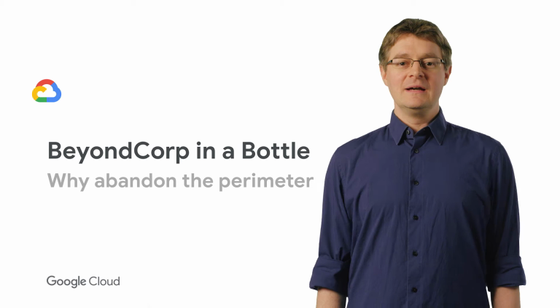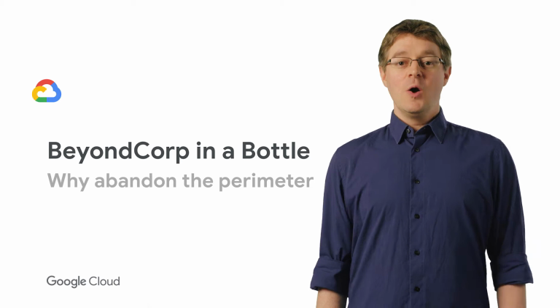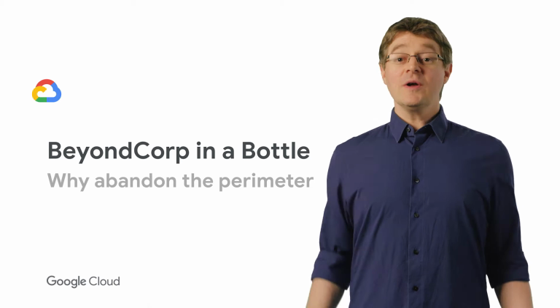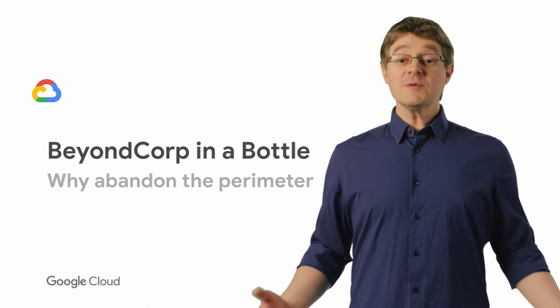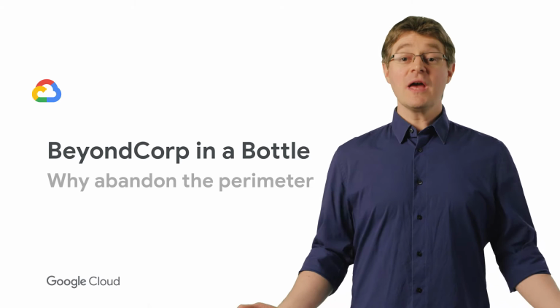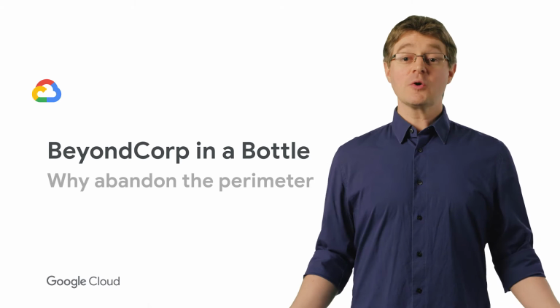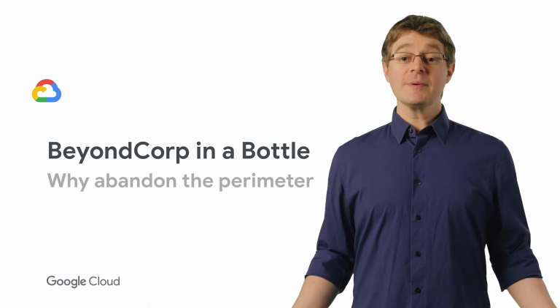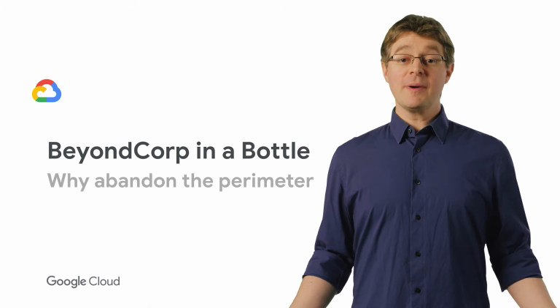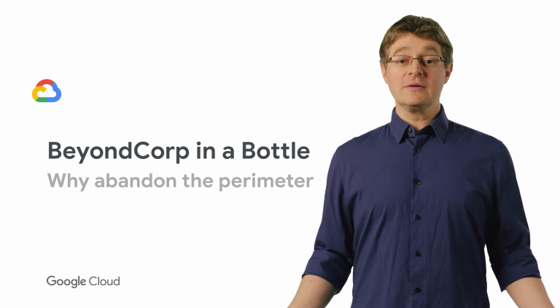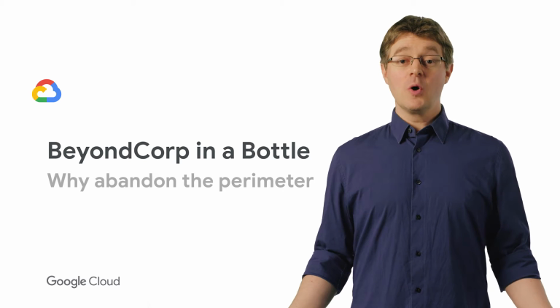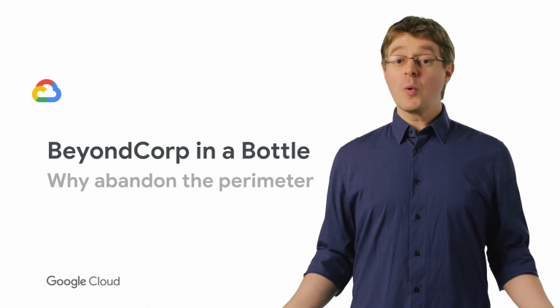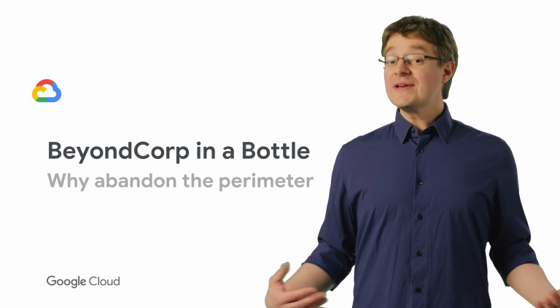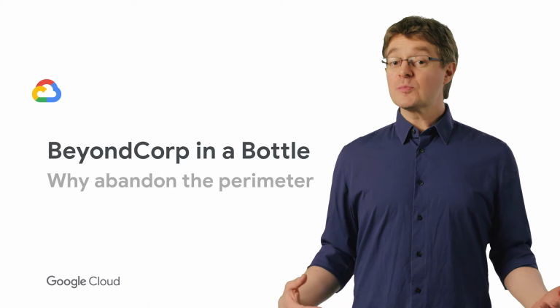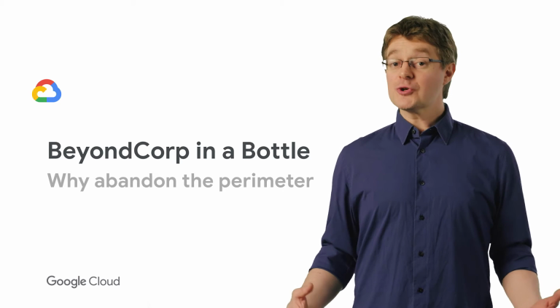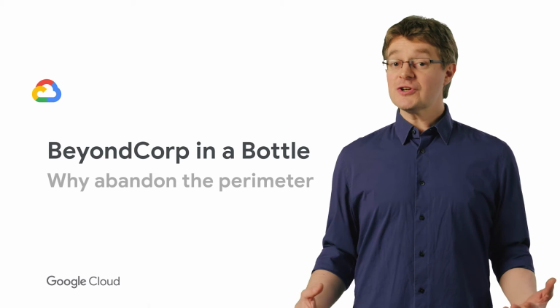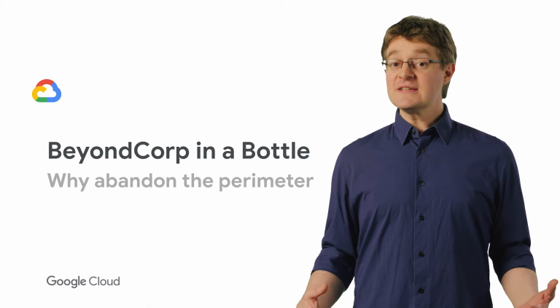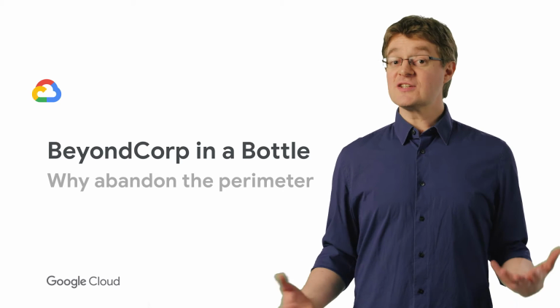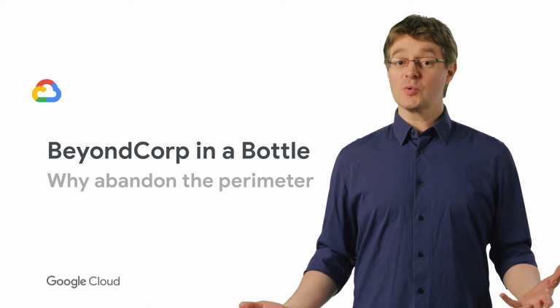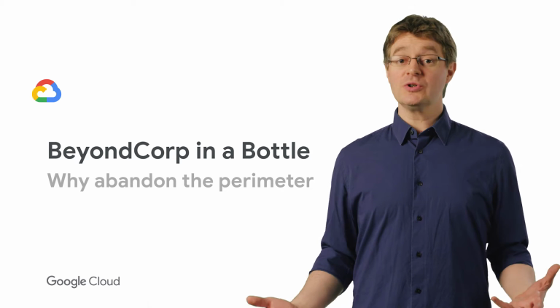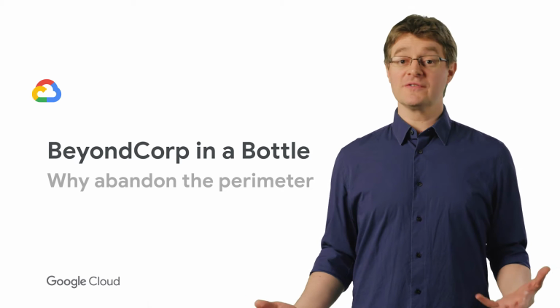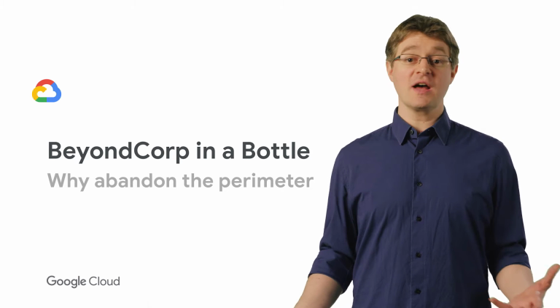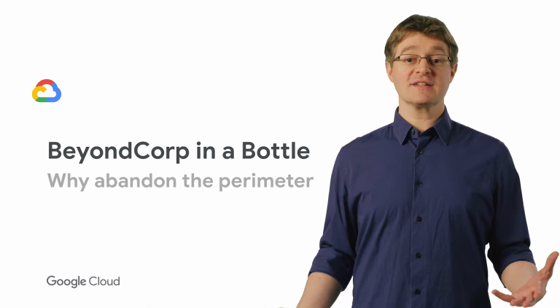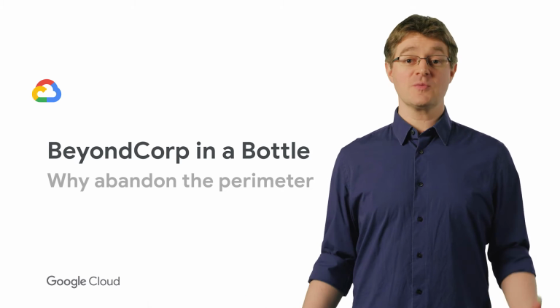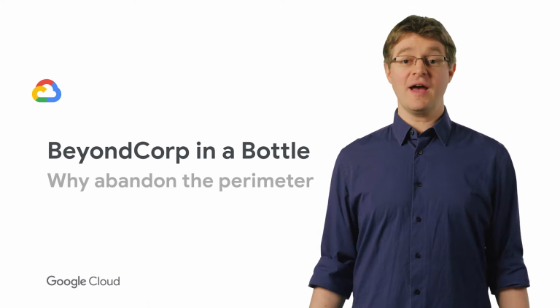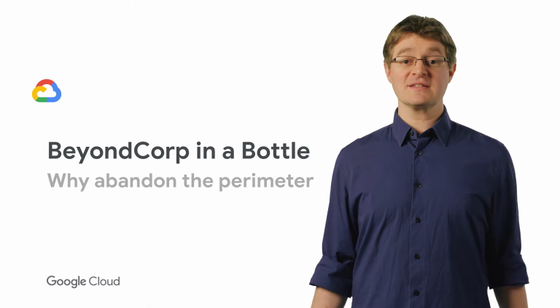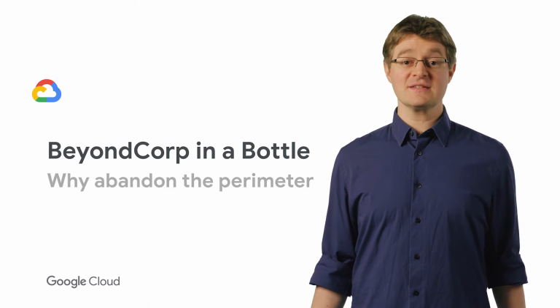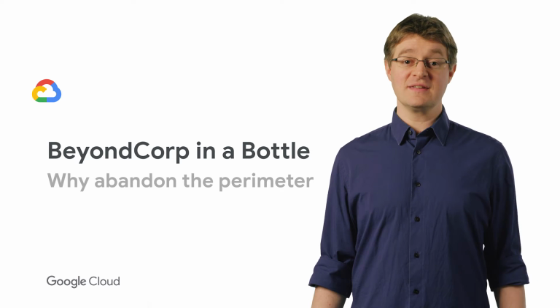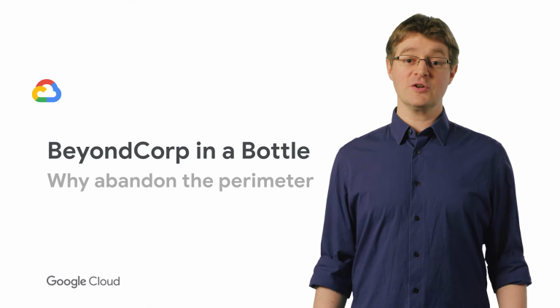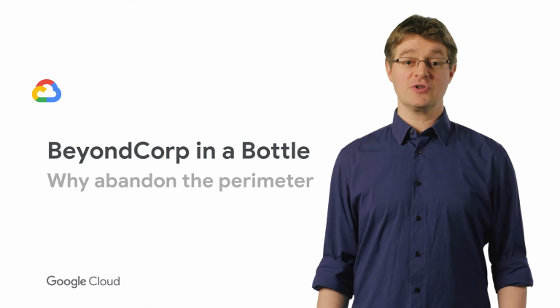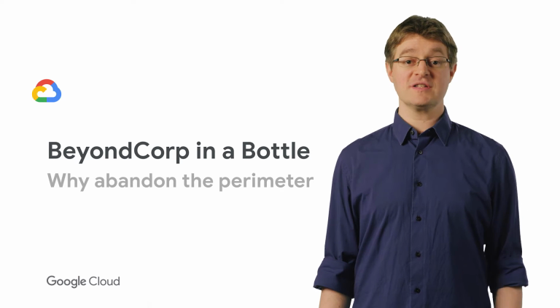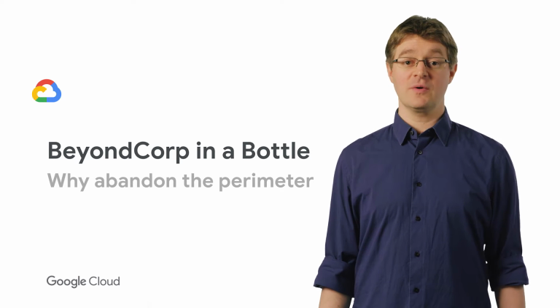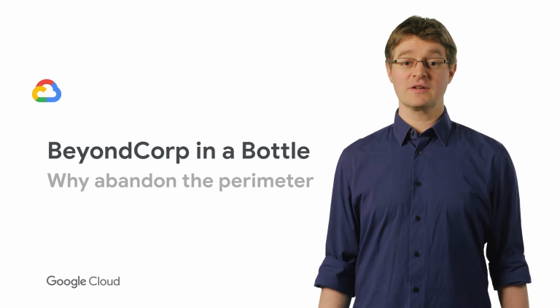Welcome to BeyondCorp in a Bottle, where we explore journeys into the world of context-aware access and zero-trust networks.